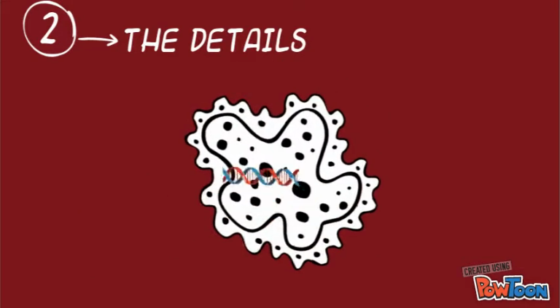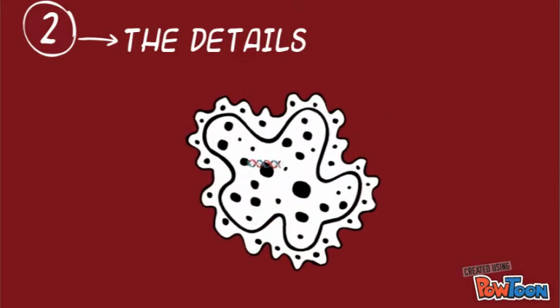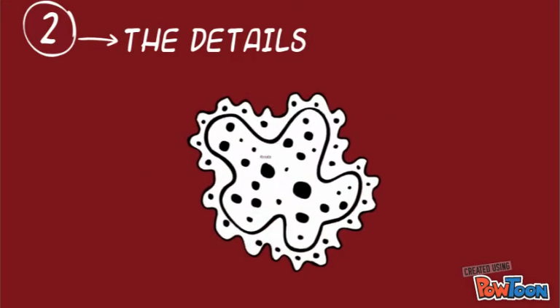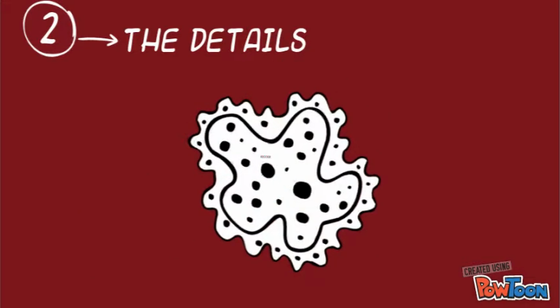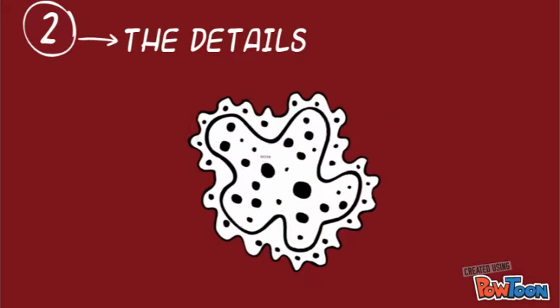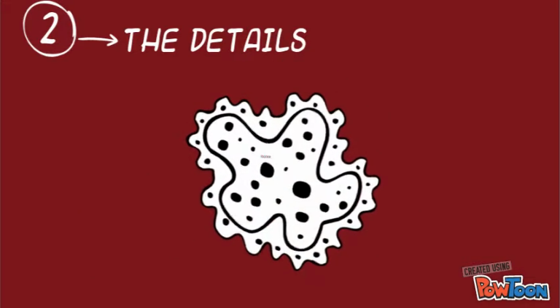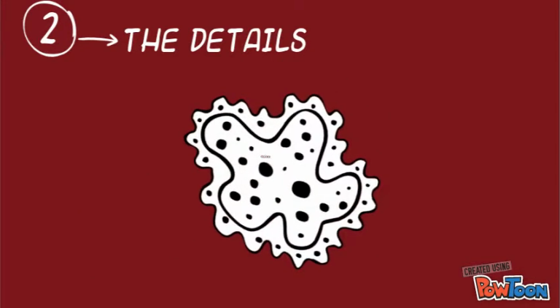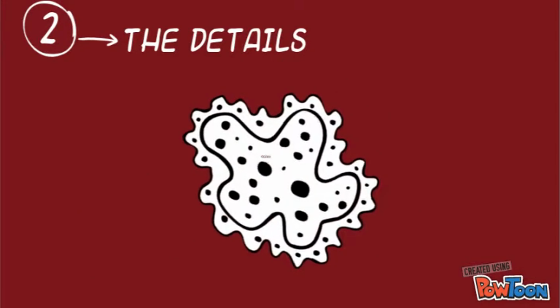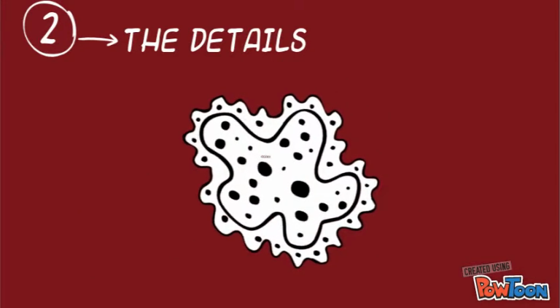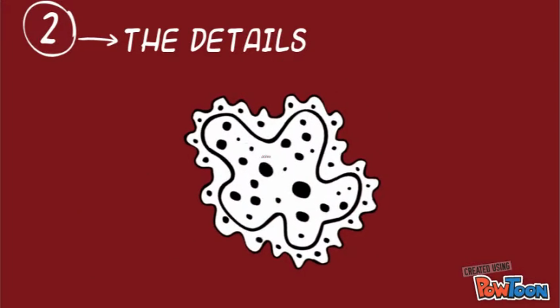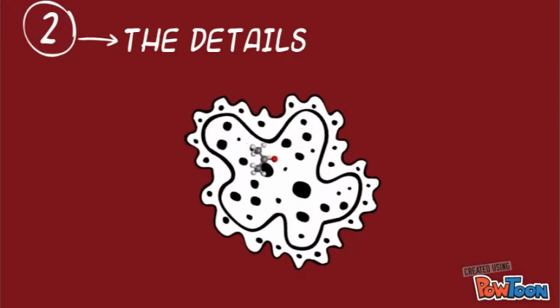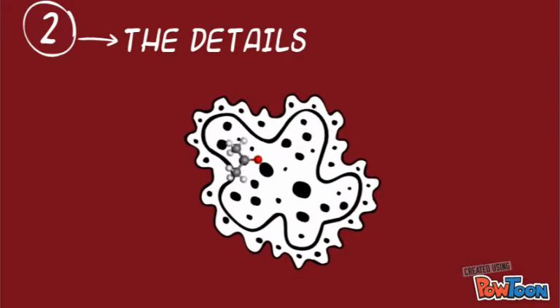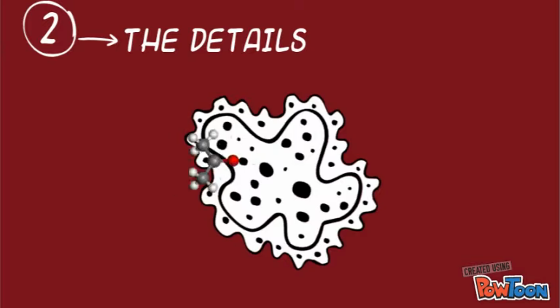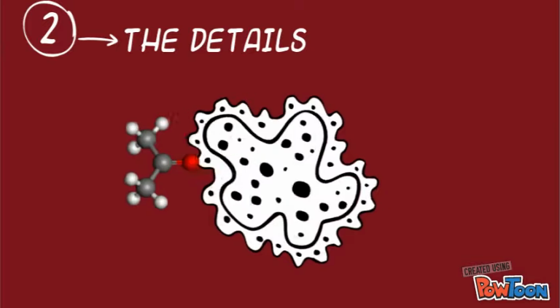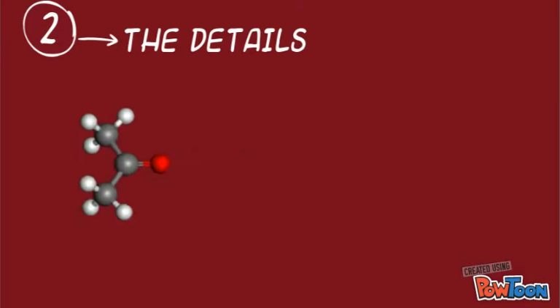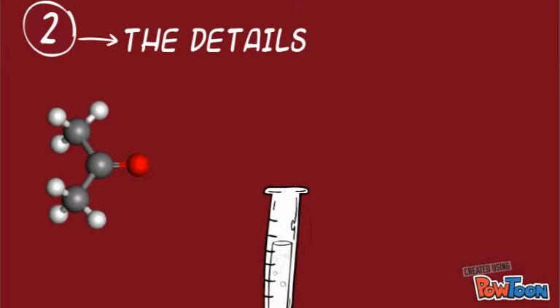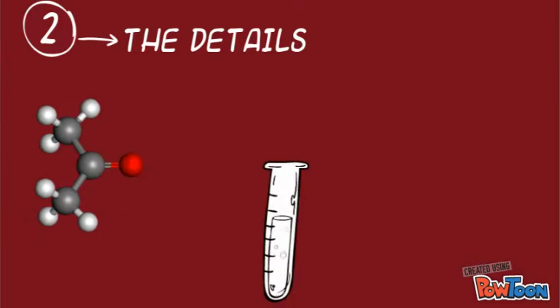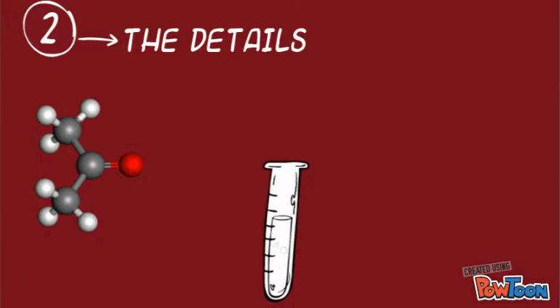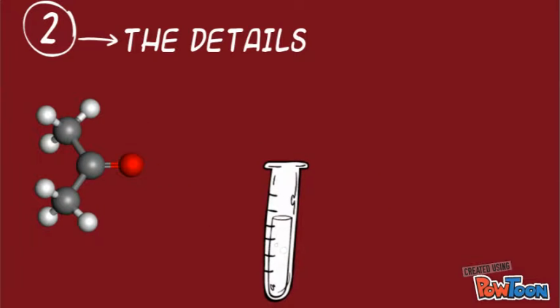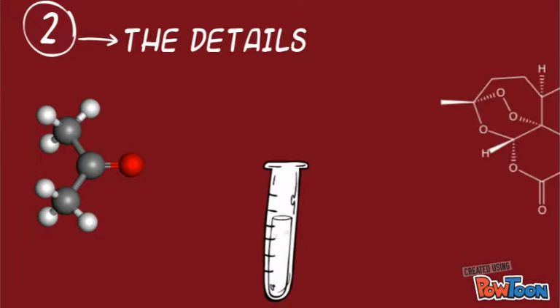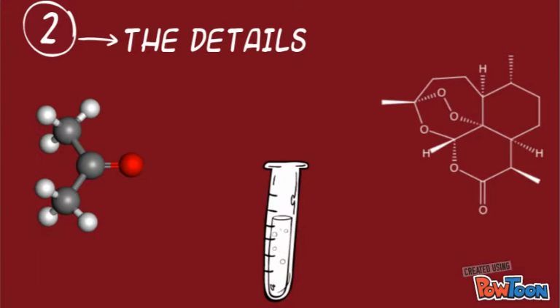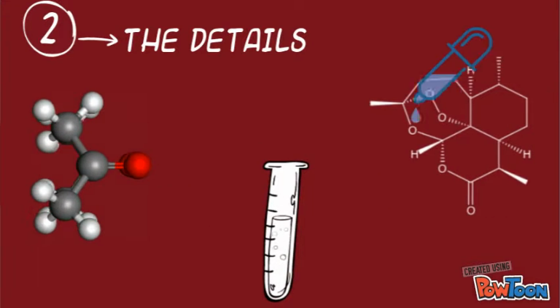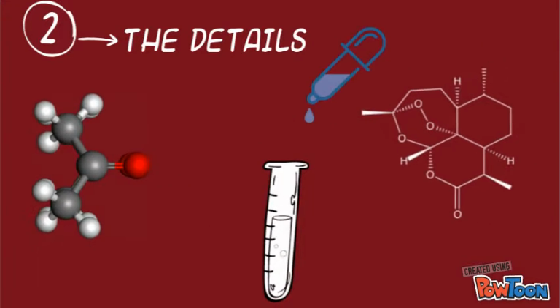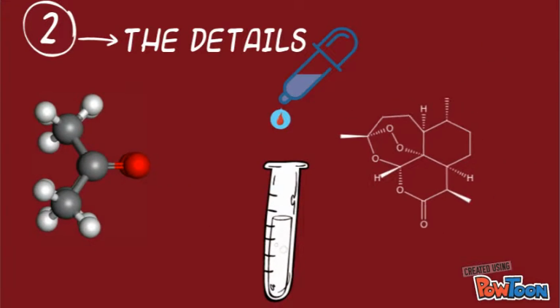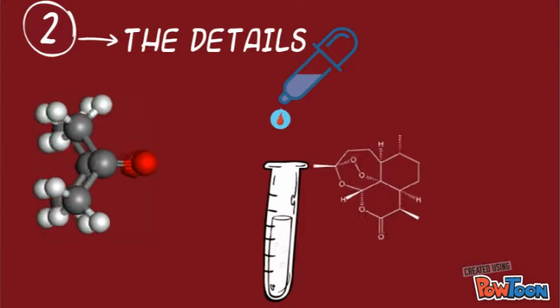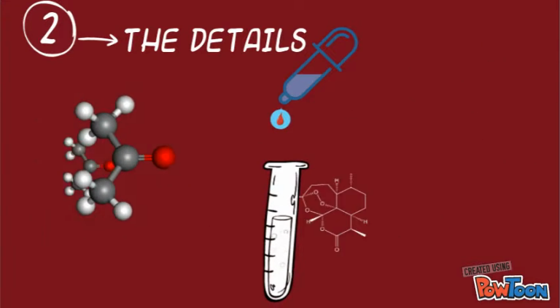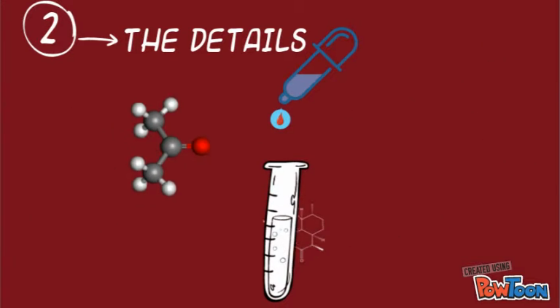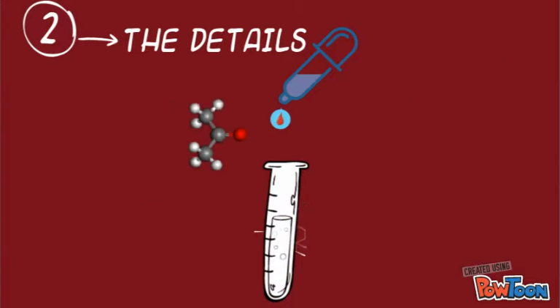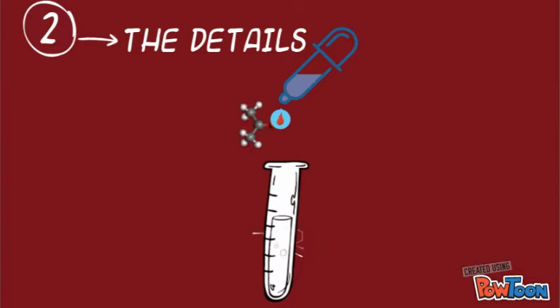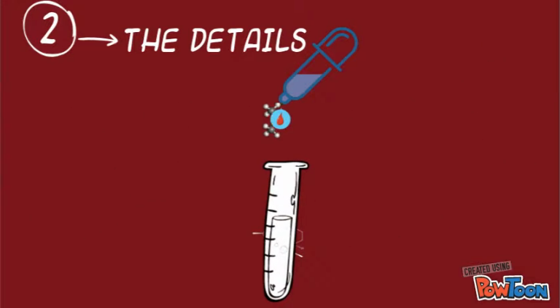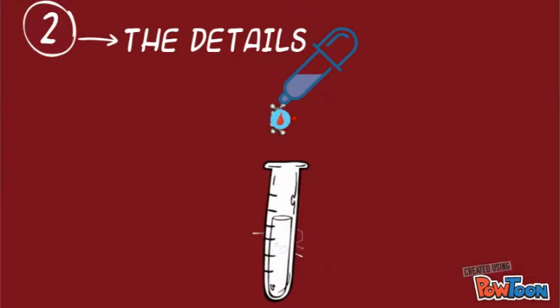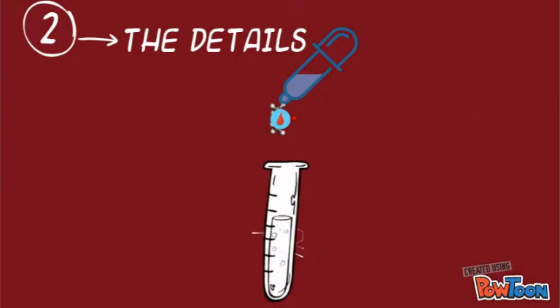Once genetically engineered into some biological entity, the protein will be constitutively expressed and released after the lysis of cells.